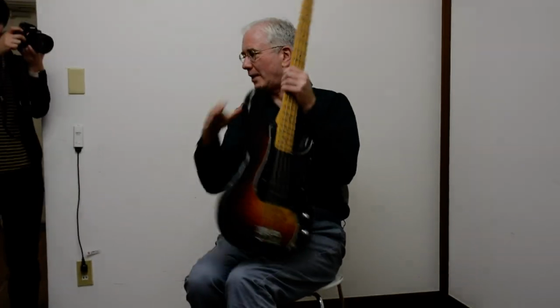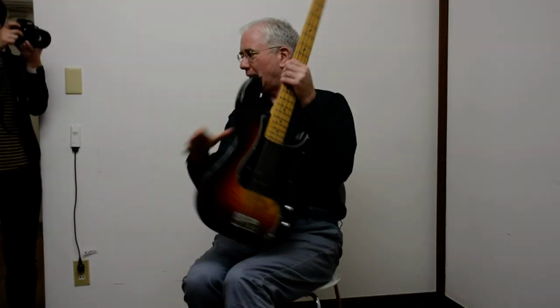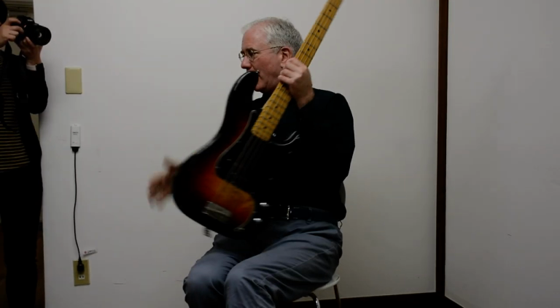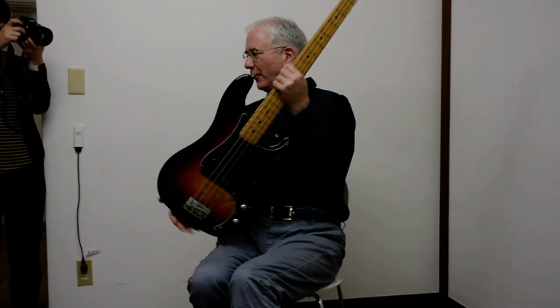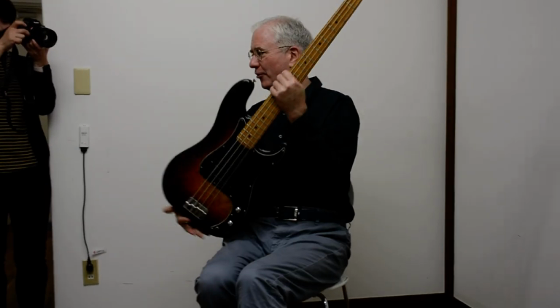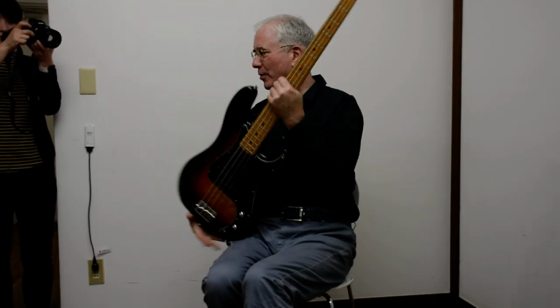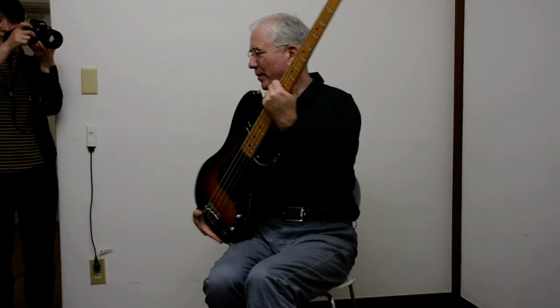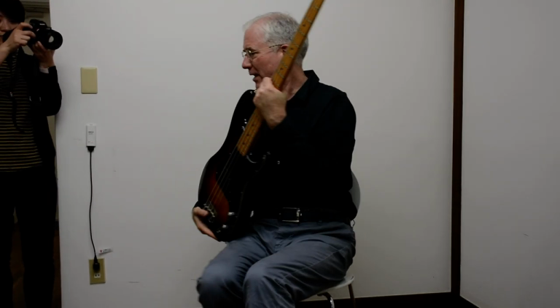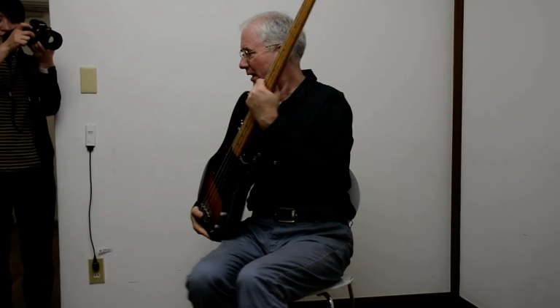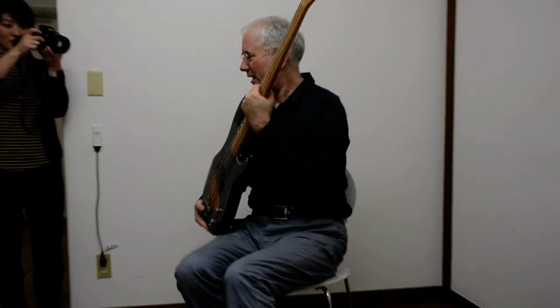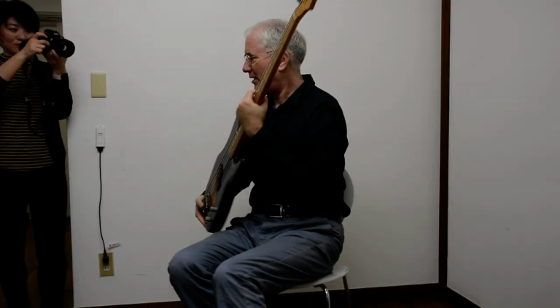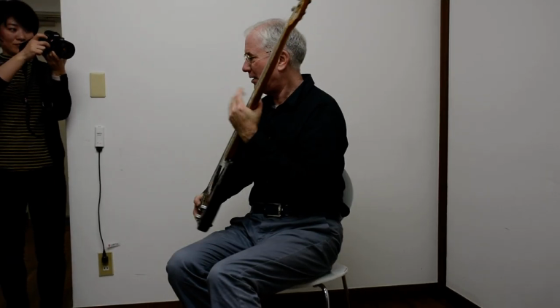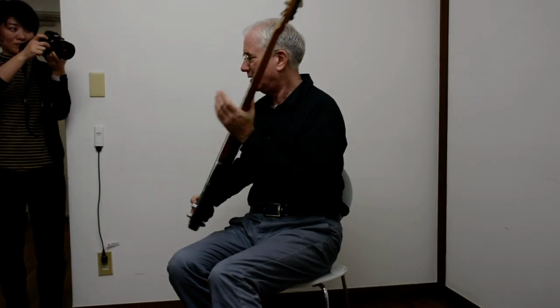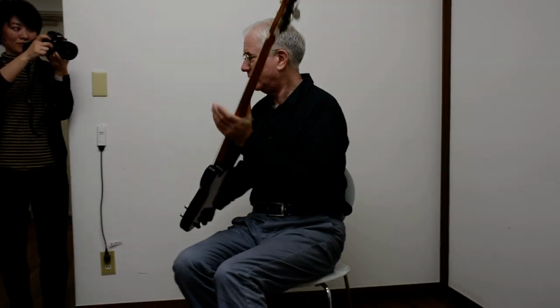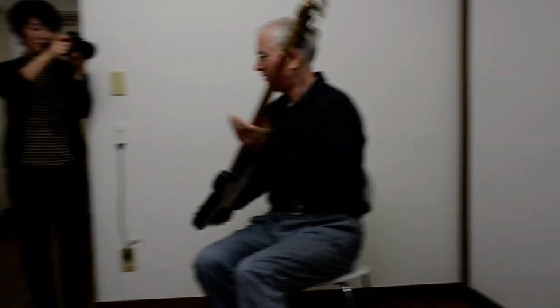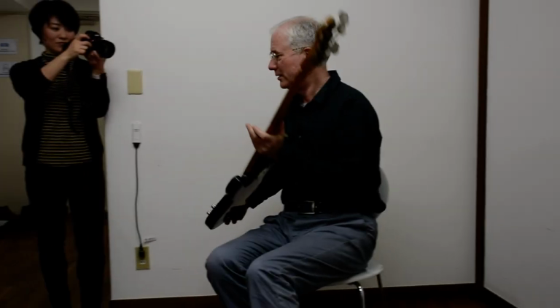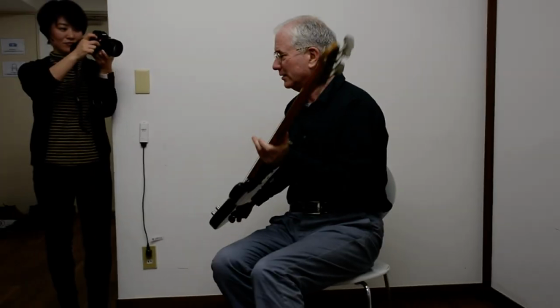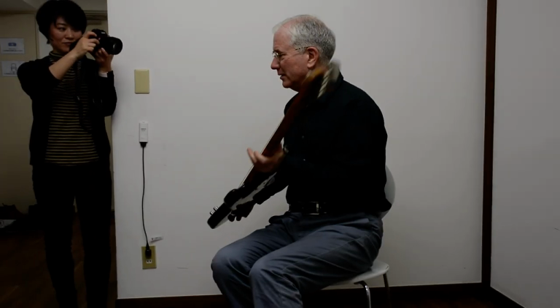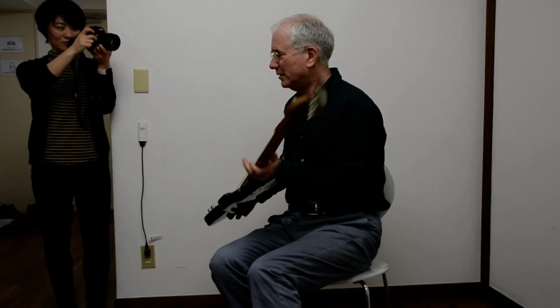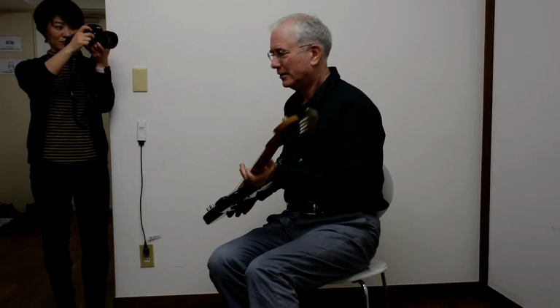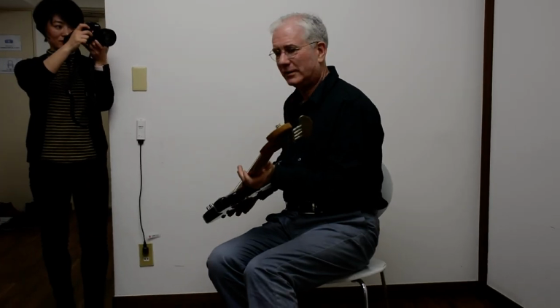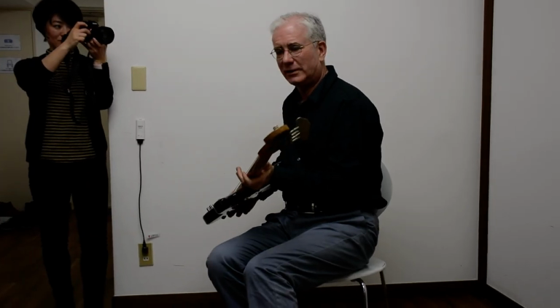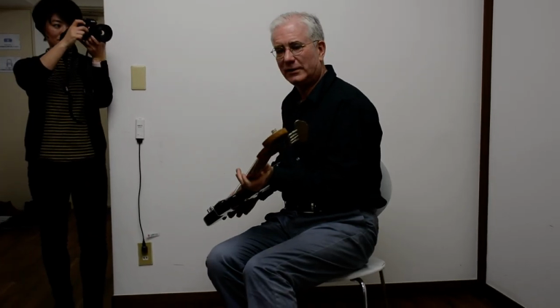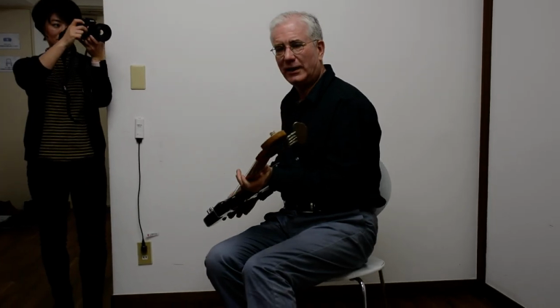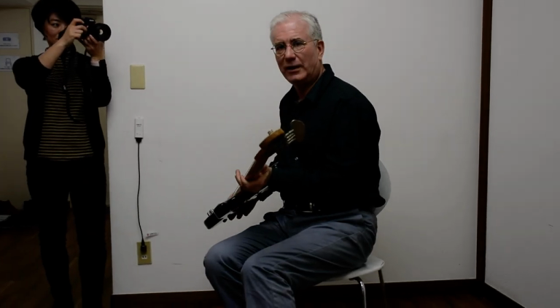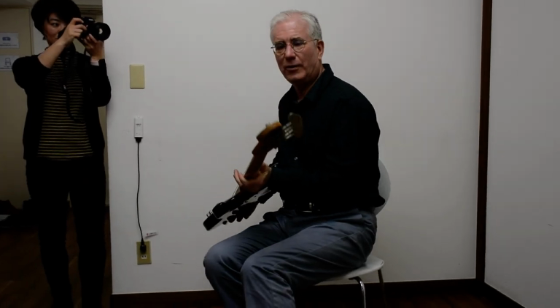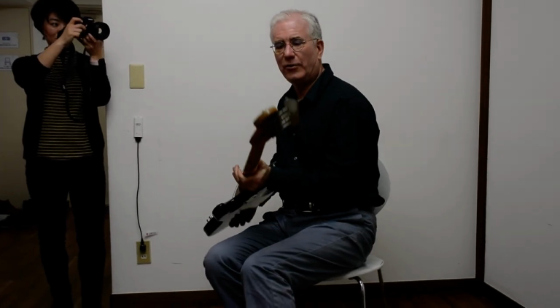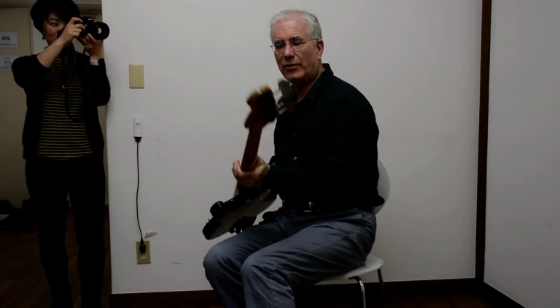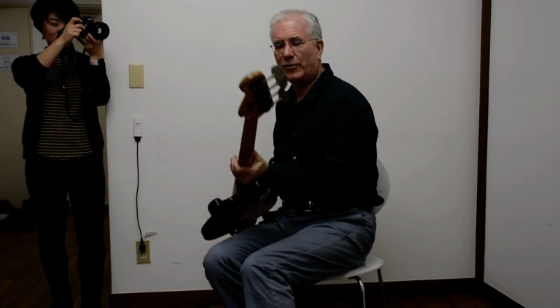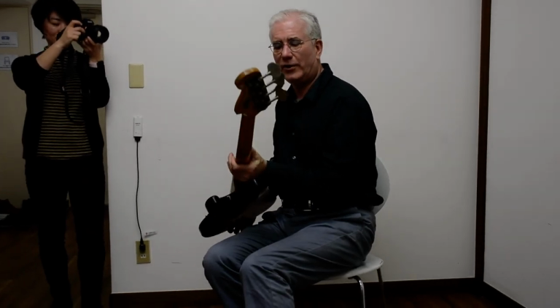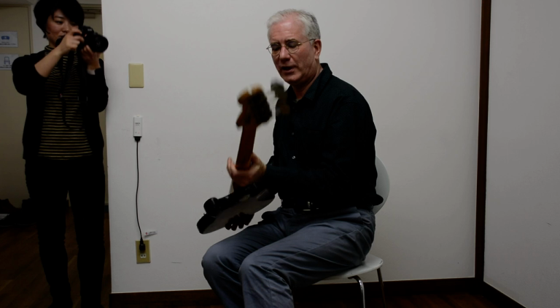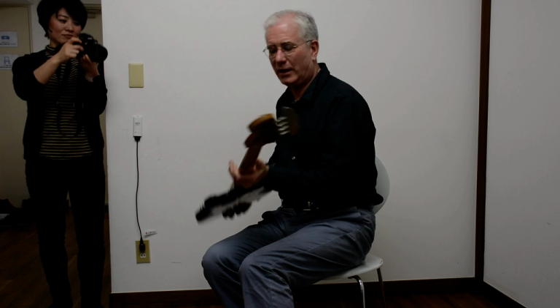Yeah, I guess I should put it back in the case. Oh, thank you. Yeah, that was interesting.